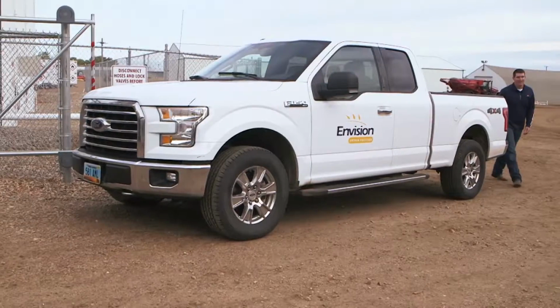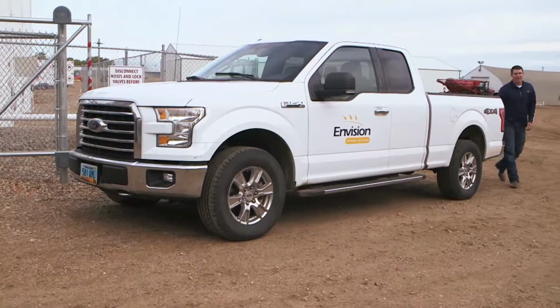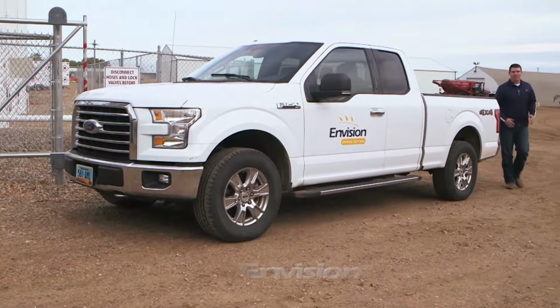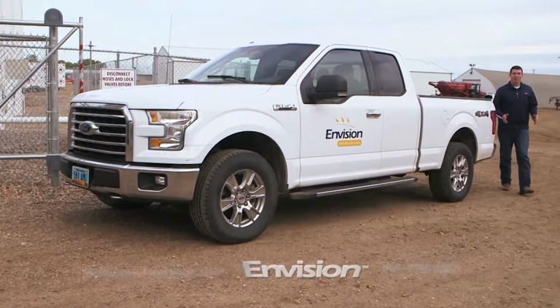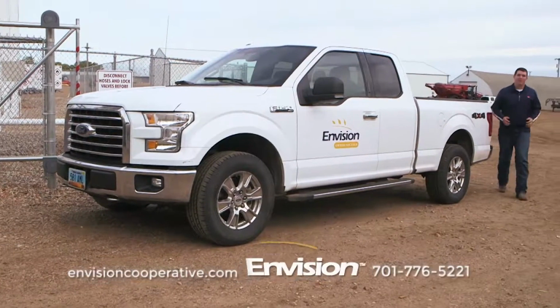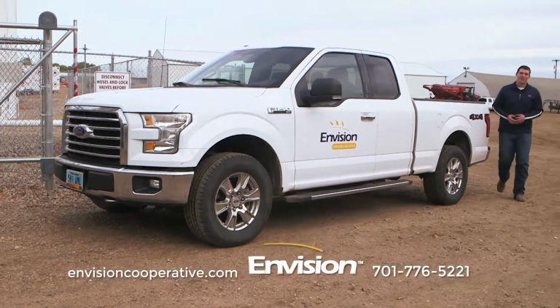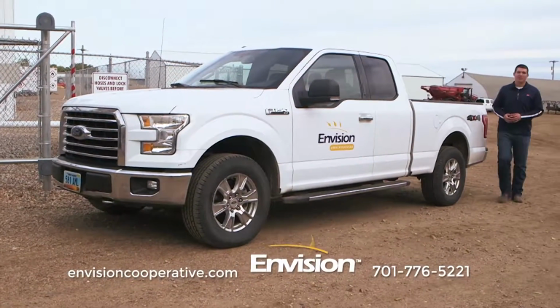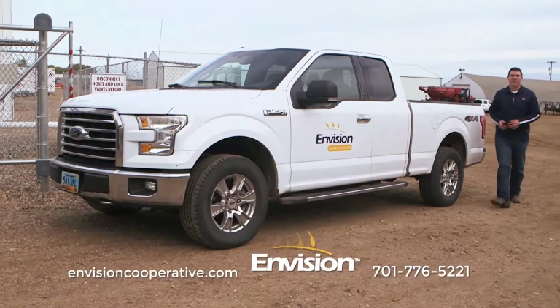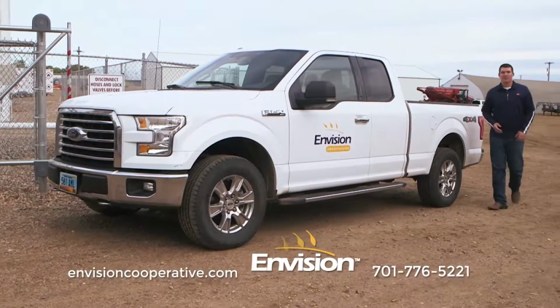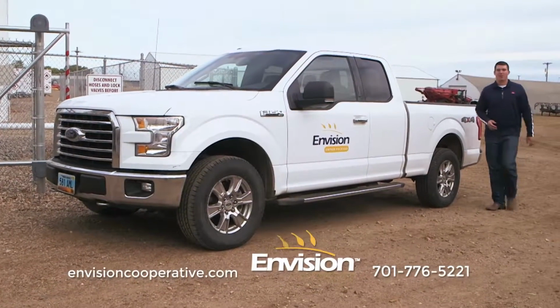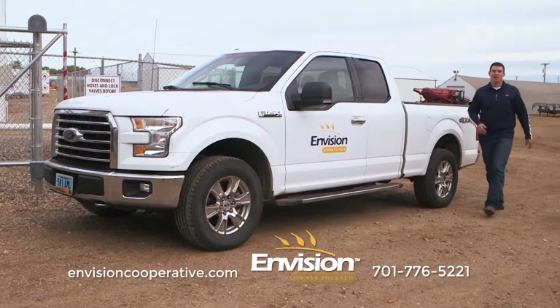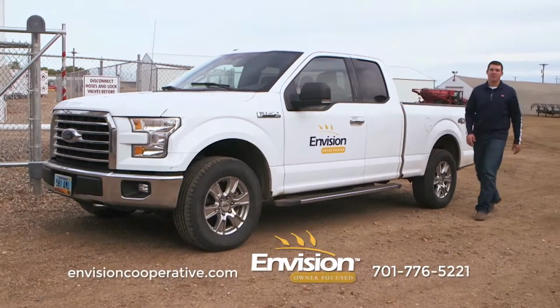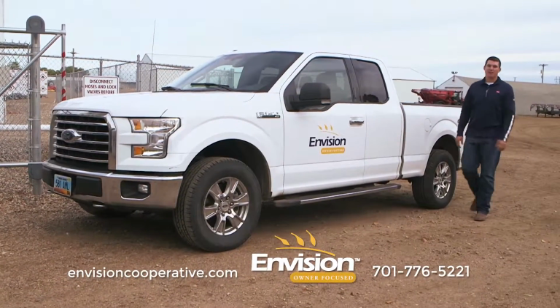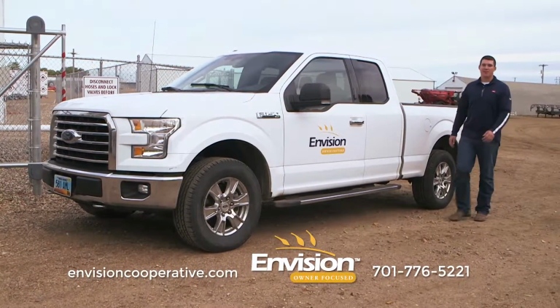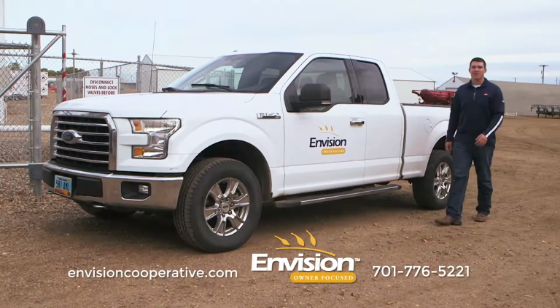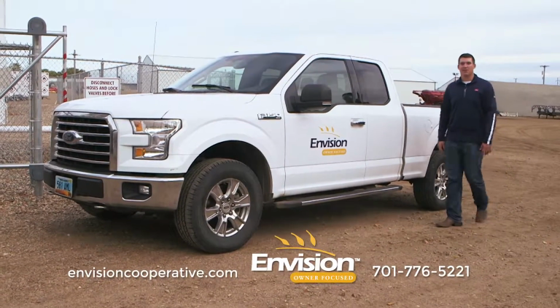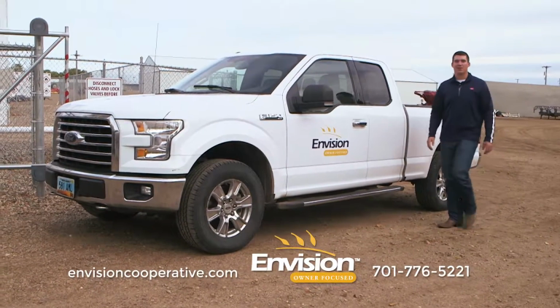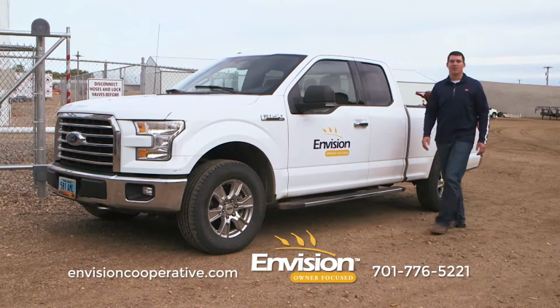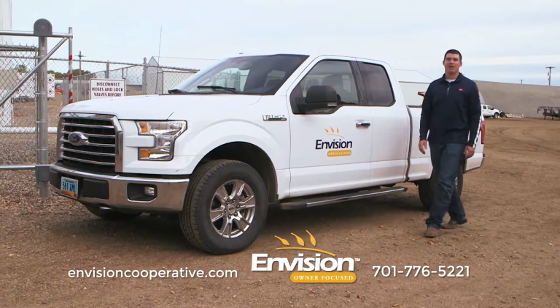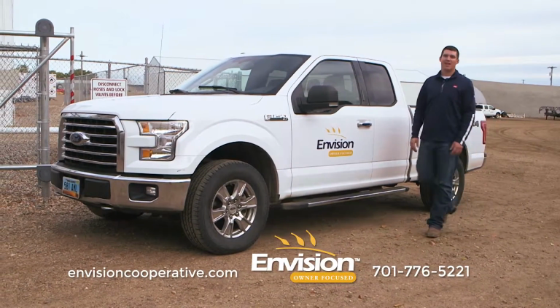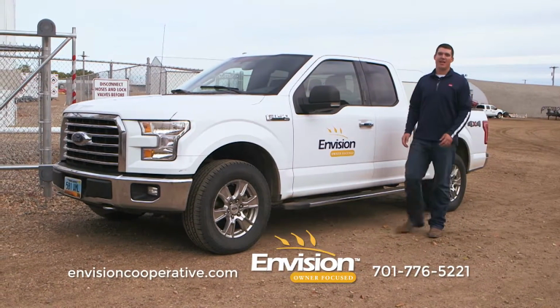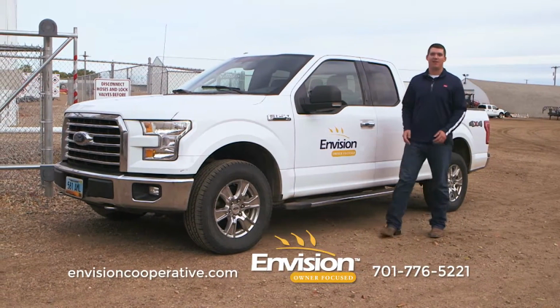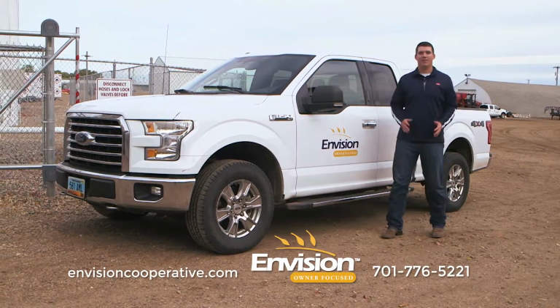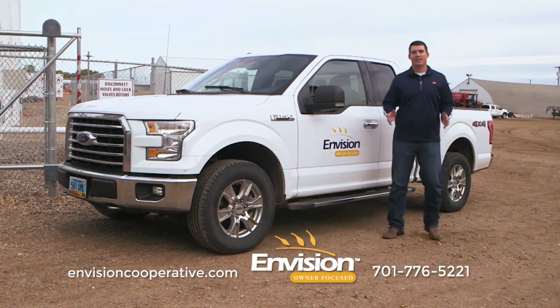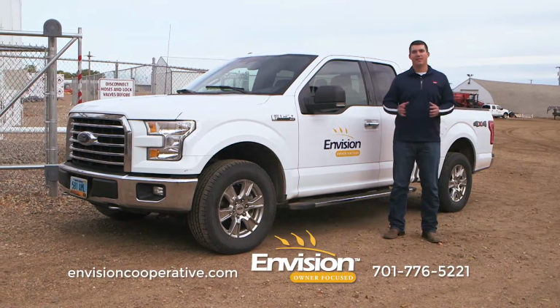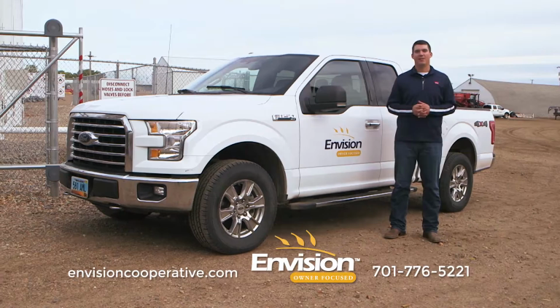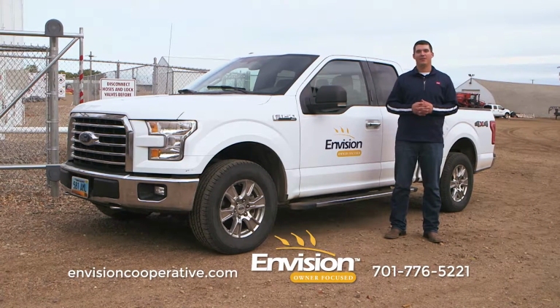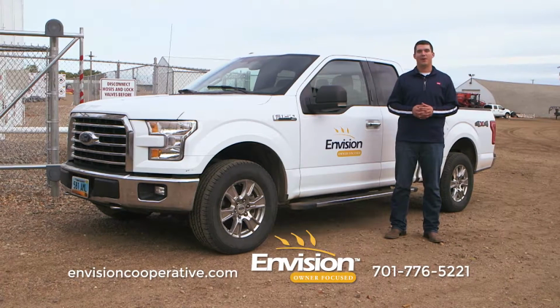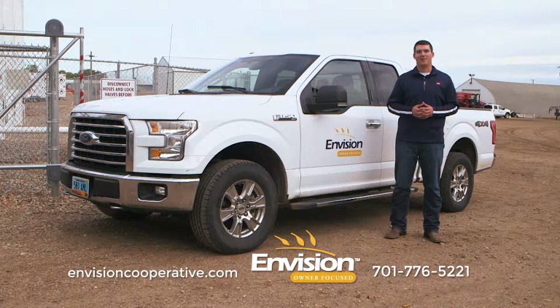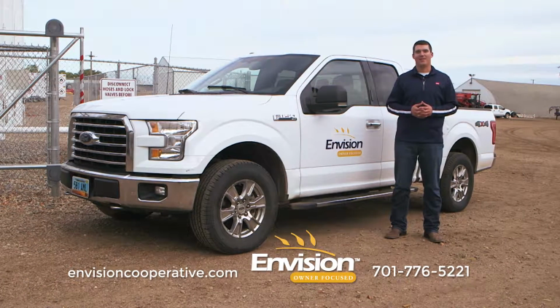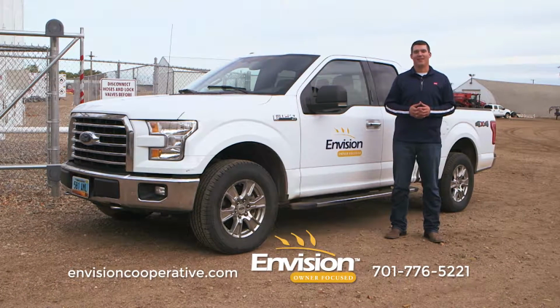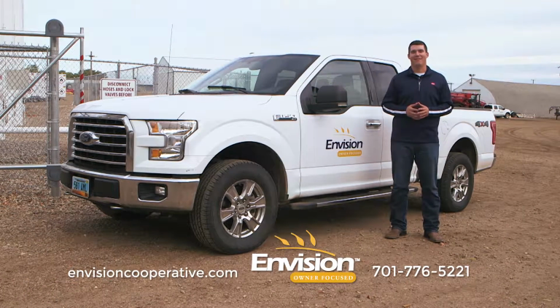For more information about Cenex Winter Master premium diesel fuel, call us today or visit us at envisioncooperative.com.